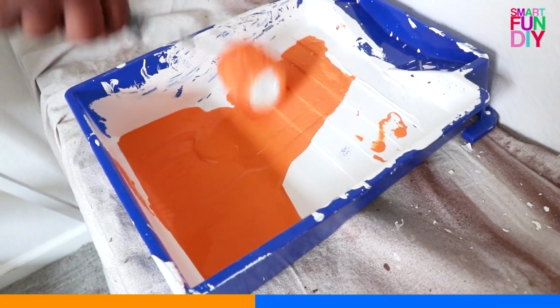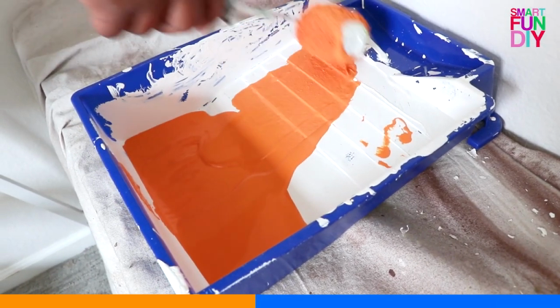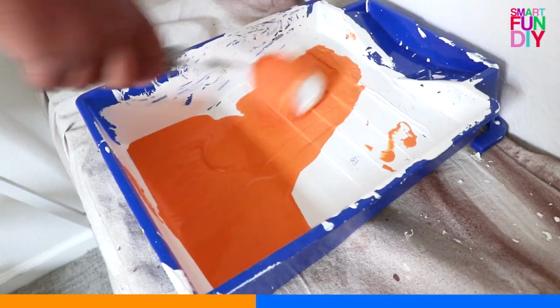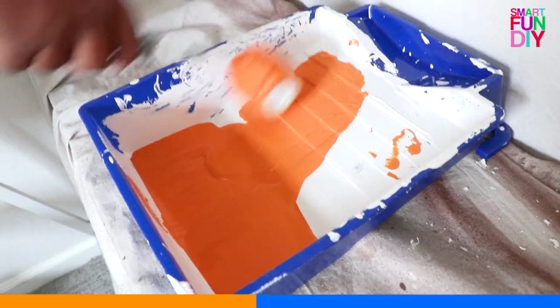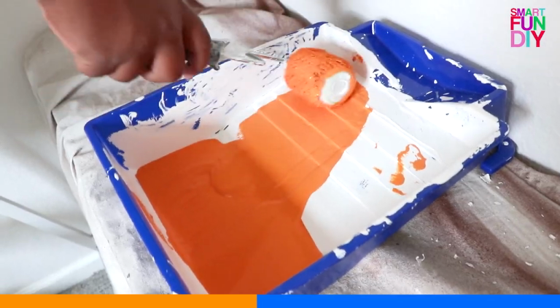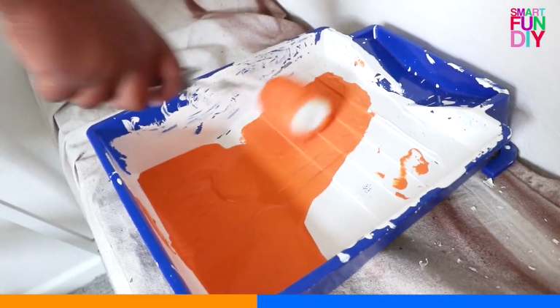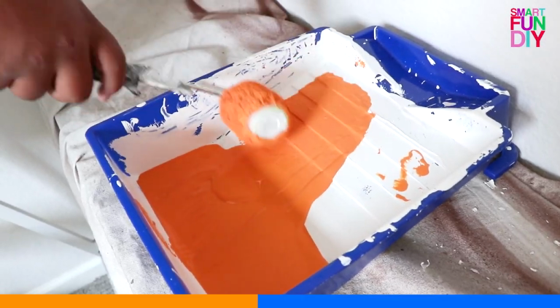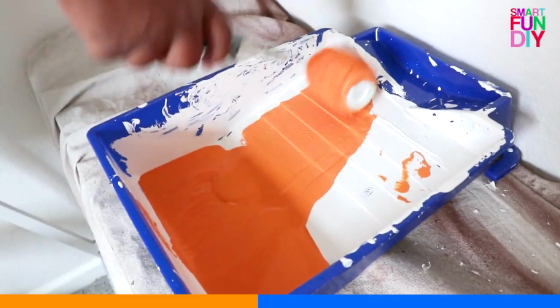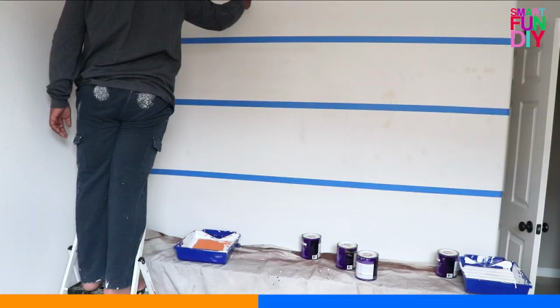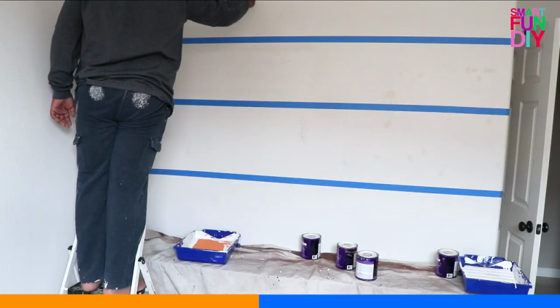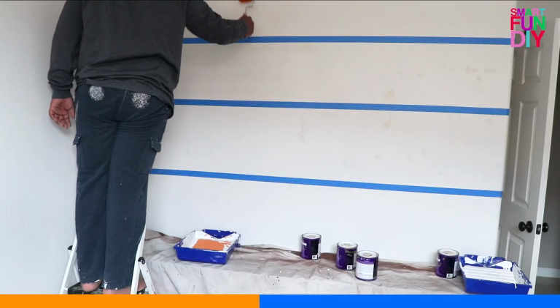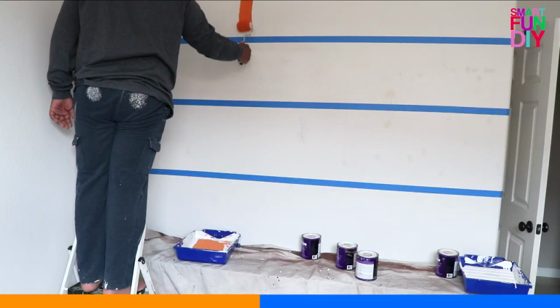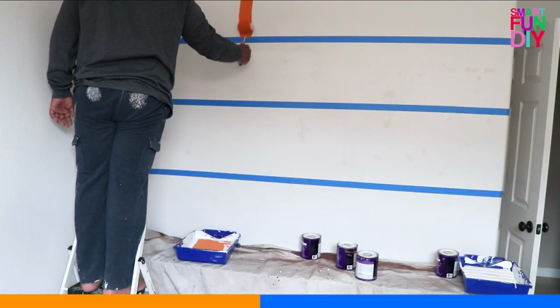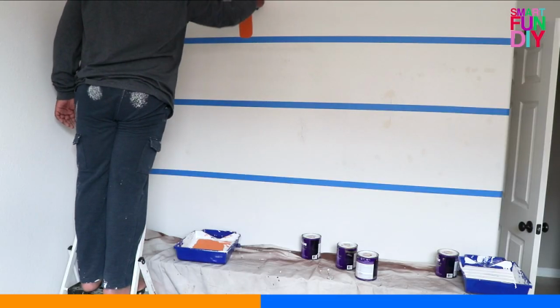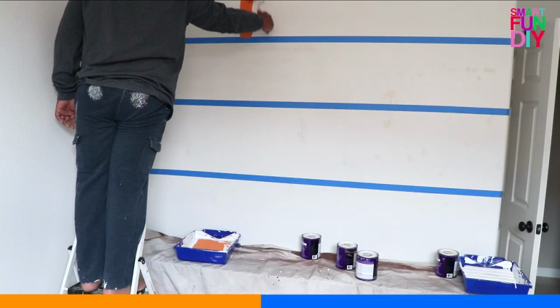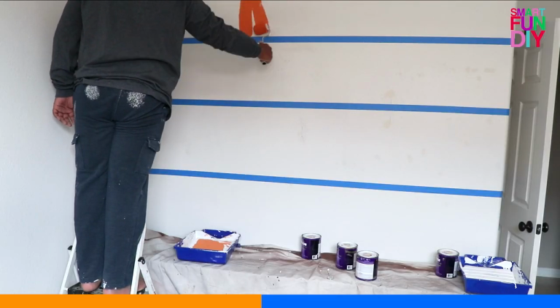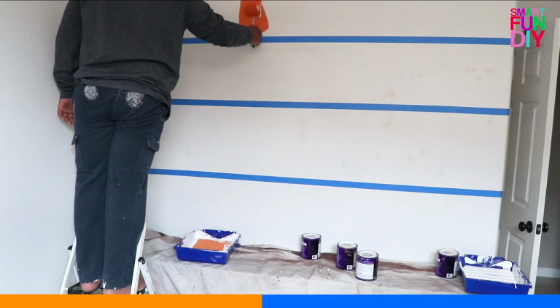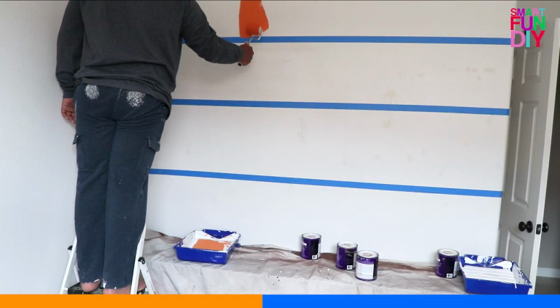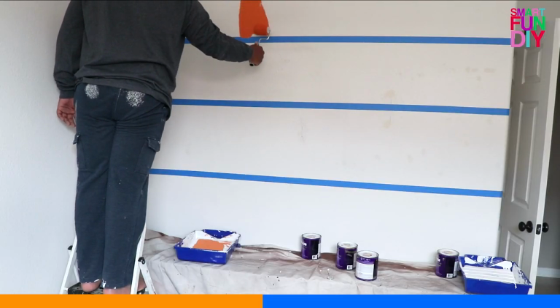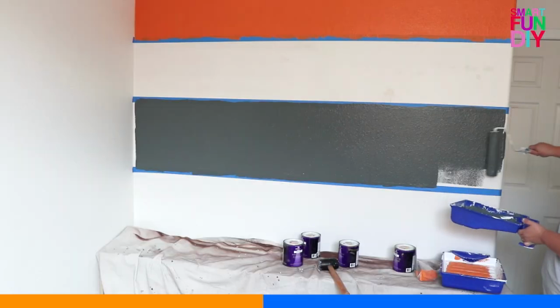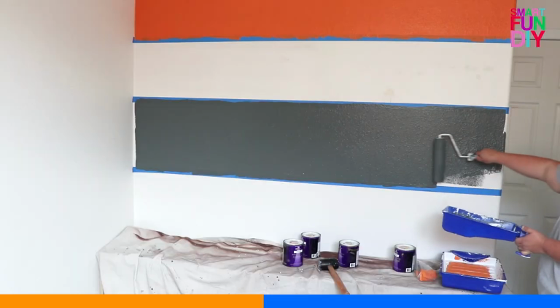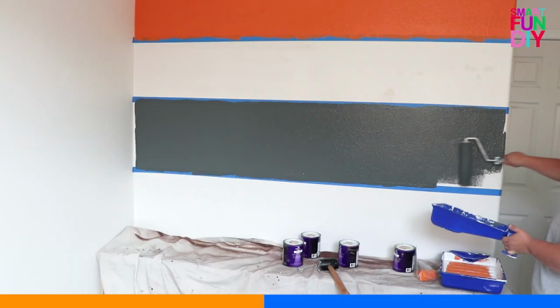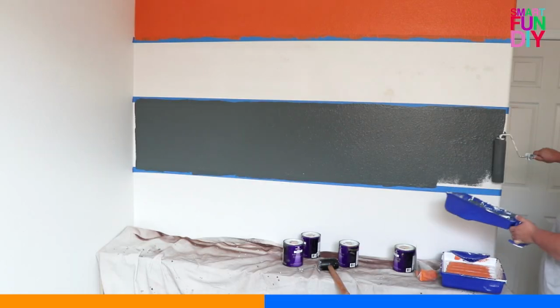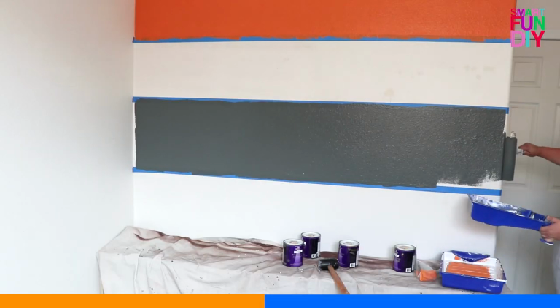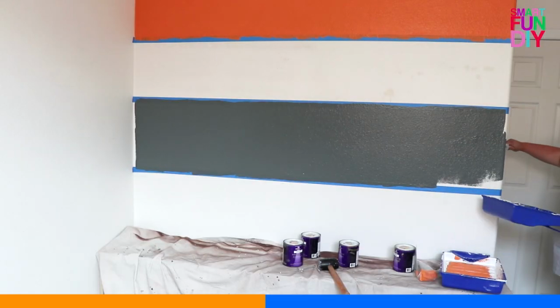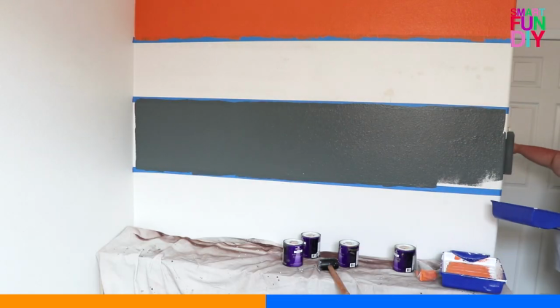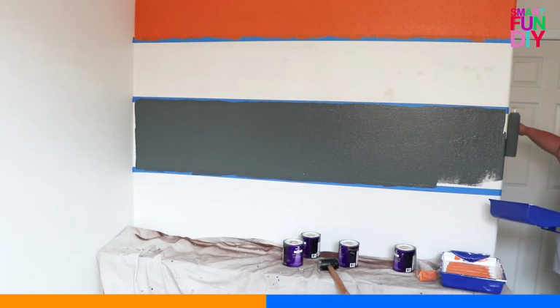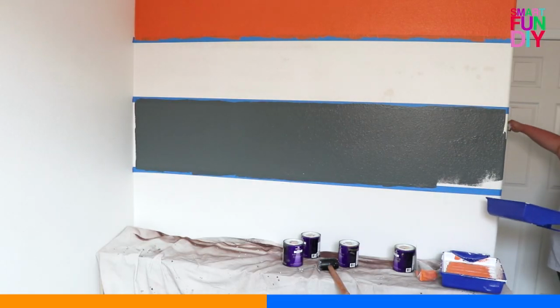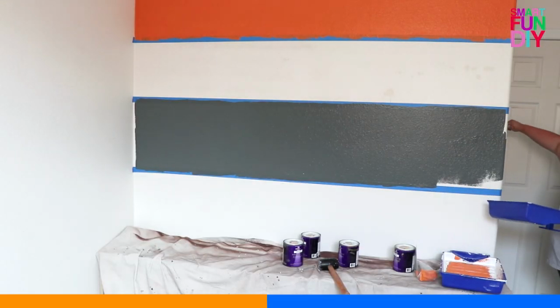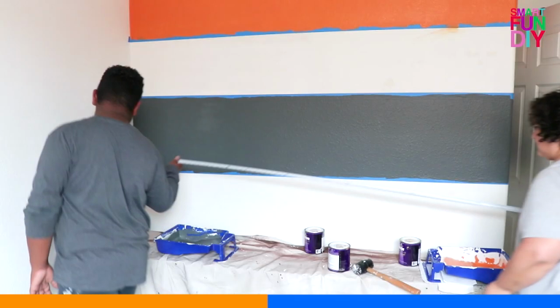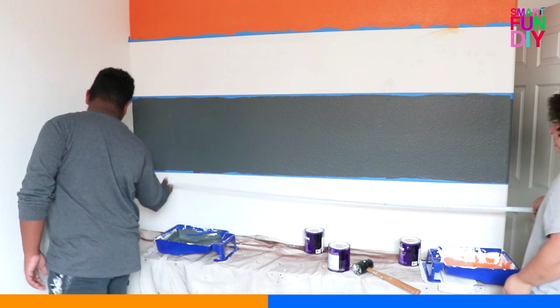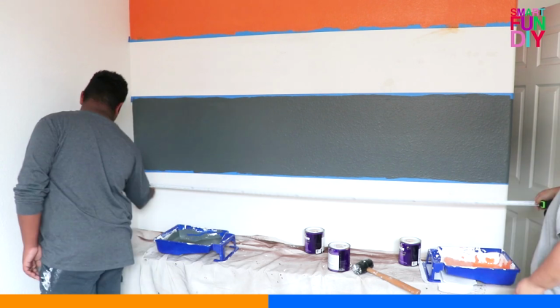Pour your paint into a tray — you can use a paper towel to wipe out any excess — then load up those rollers really well. You might need two coats of paint if you're painting a bold color on top of white, like we did here.